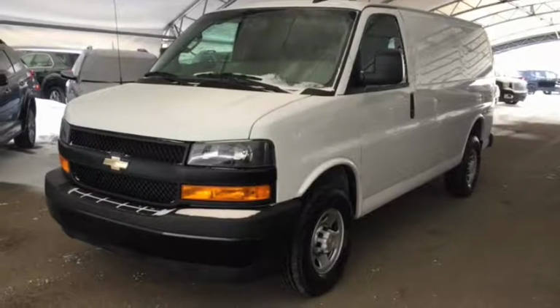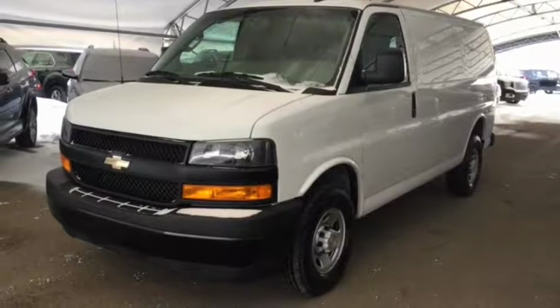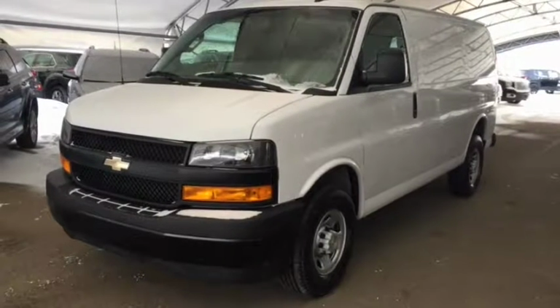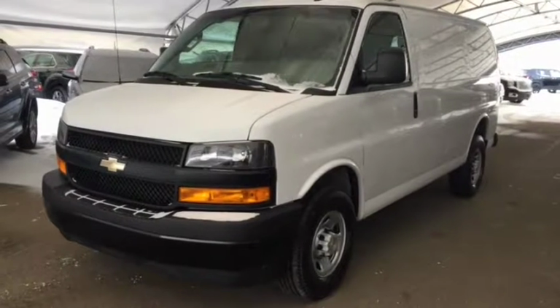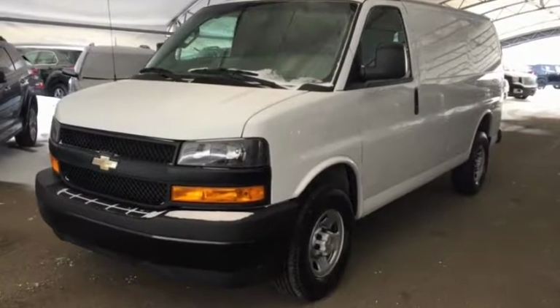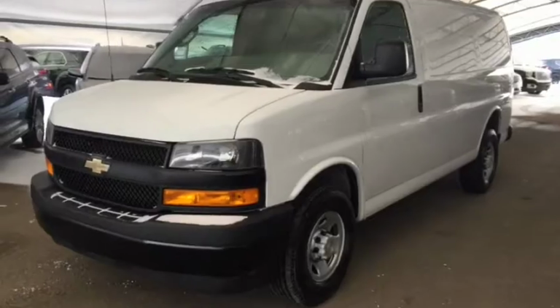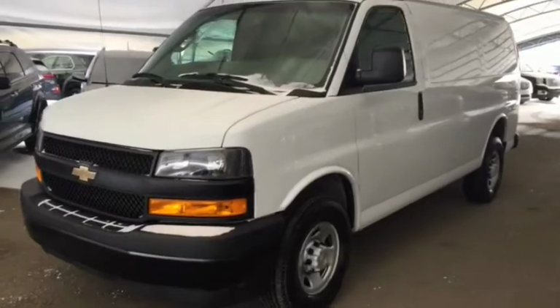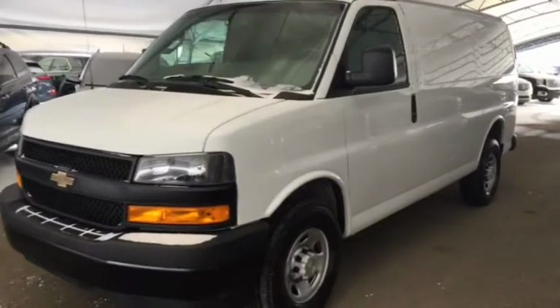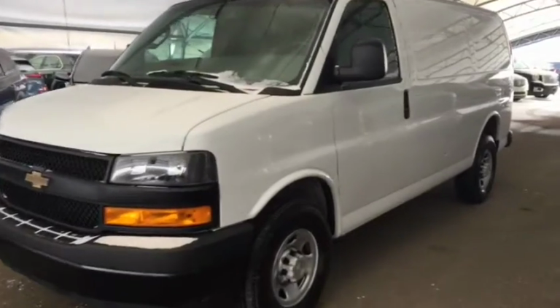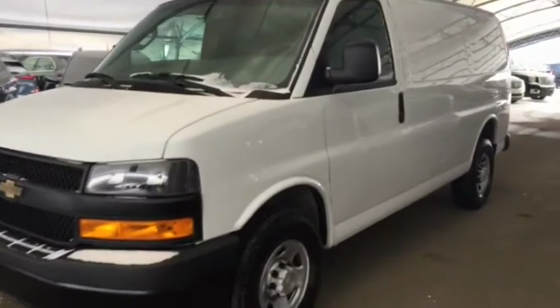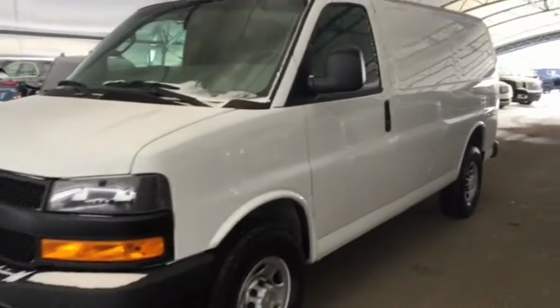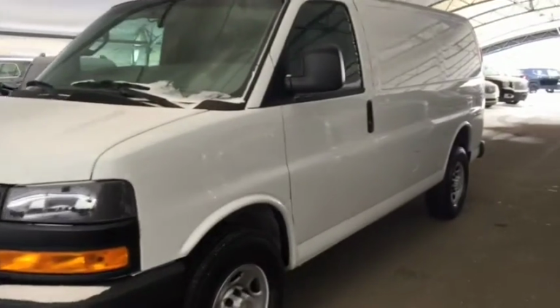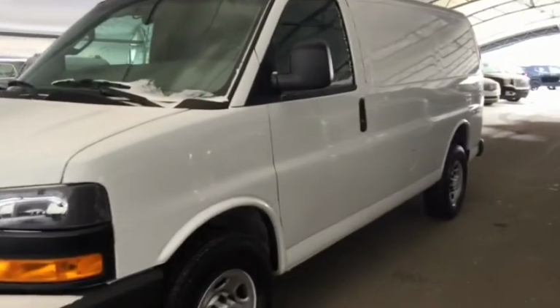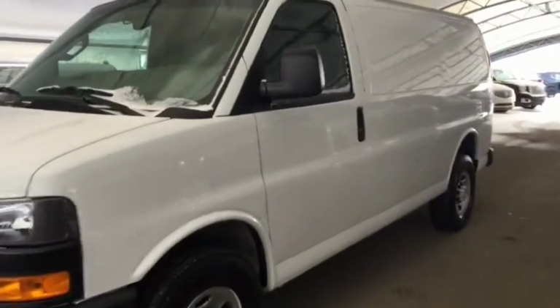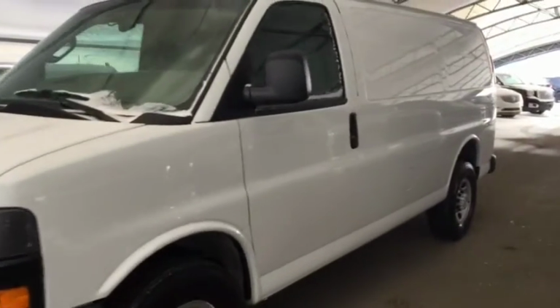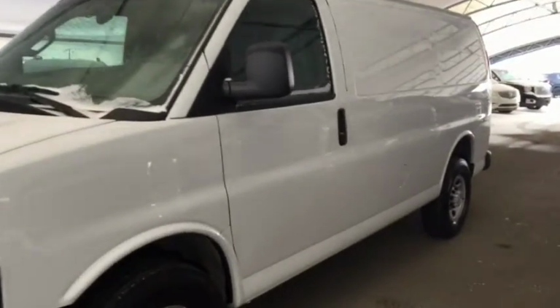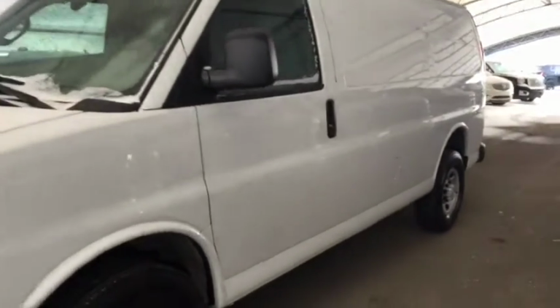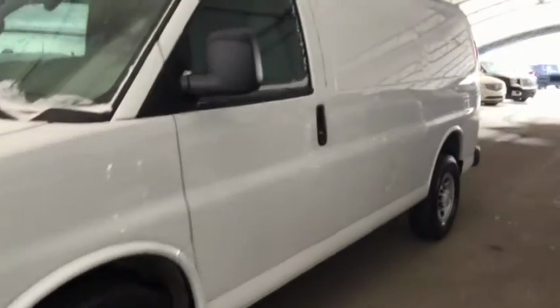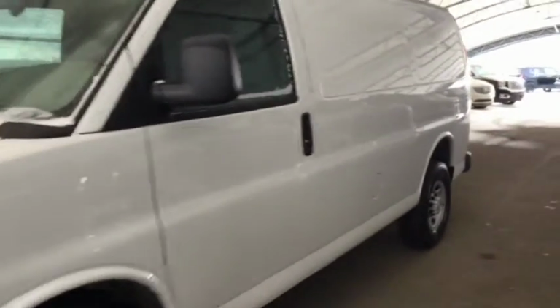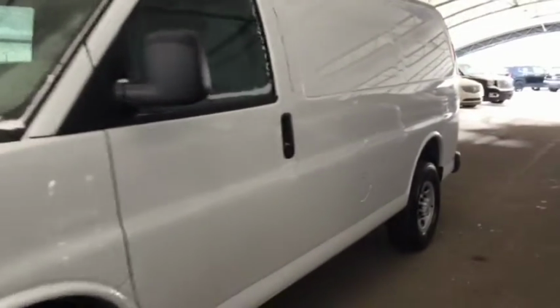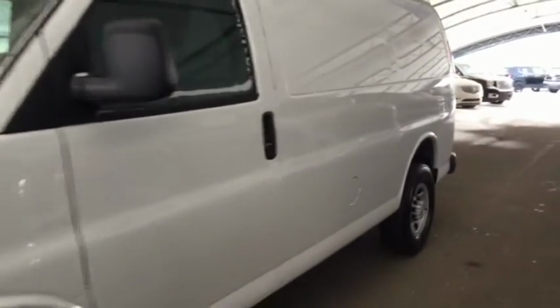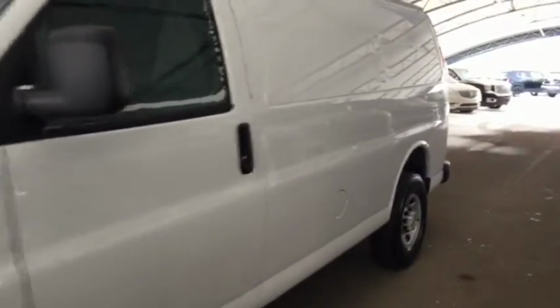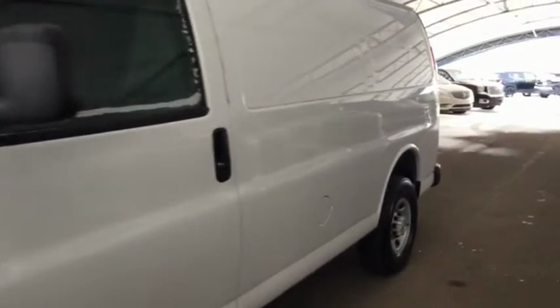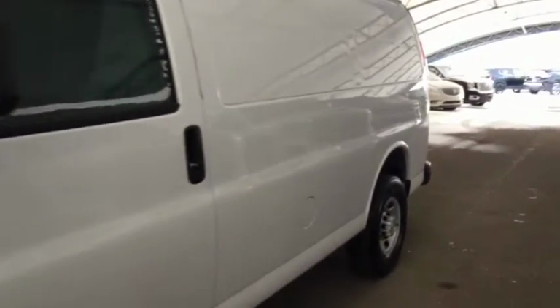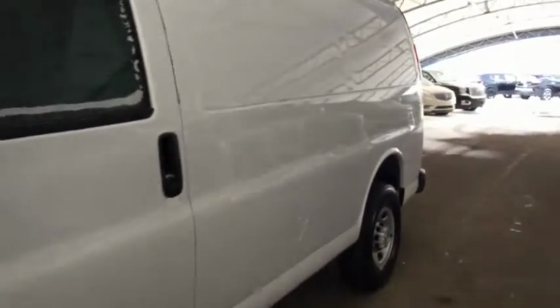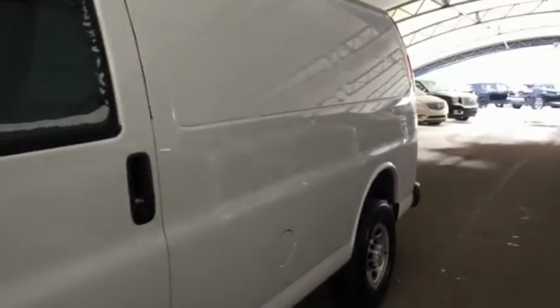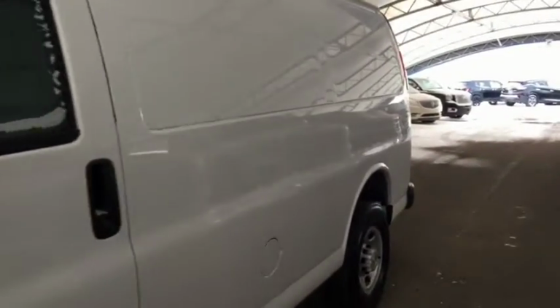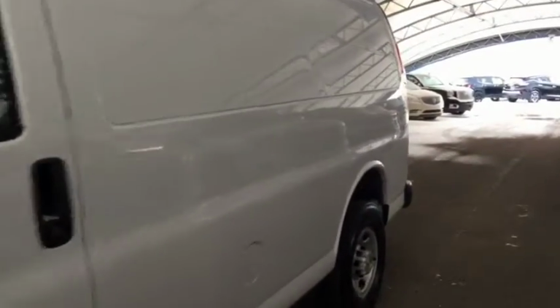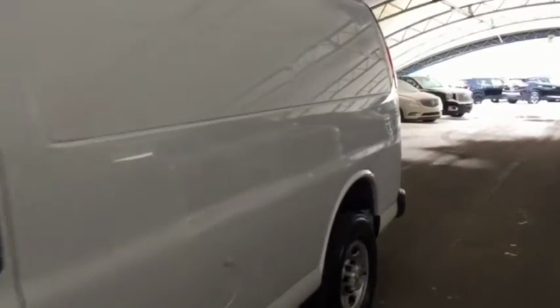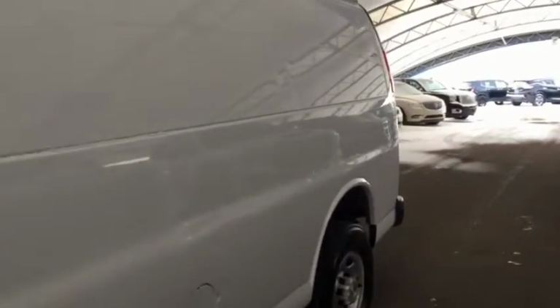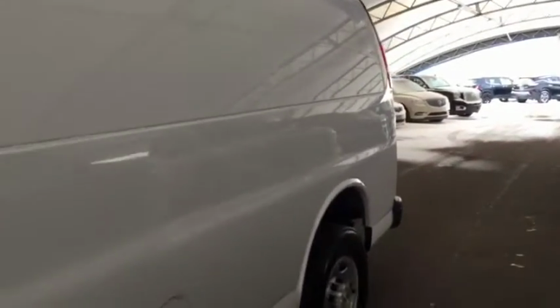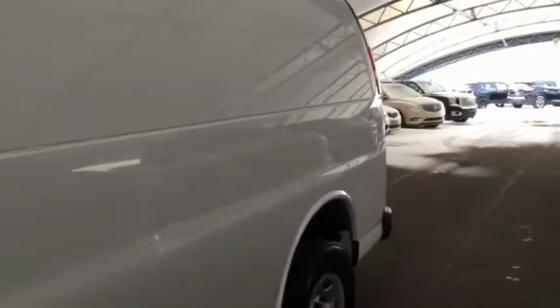Welcome to Davis Chevrolet. This is a pre-owned 2018 Chevrolet Express in the color white.